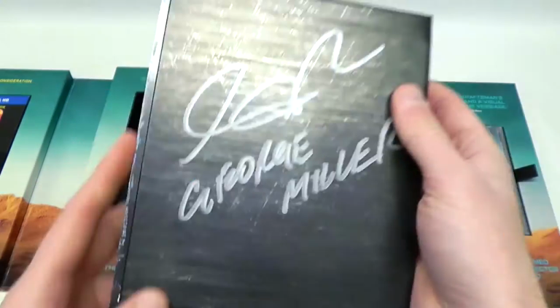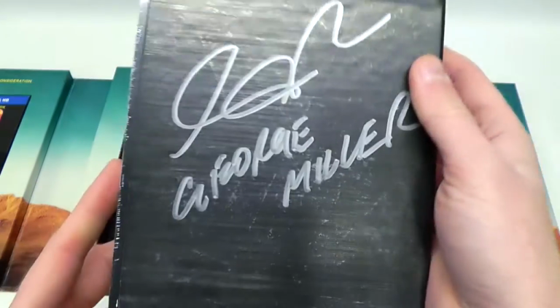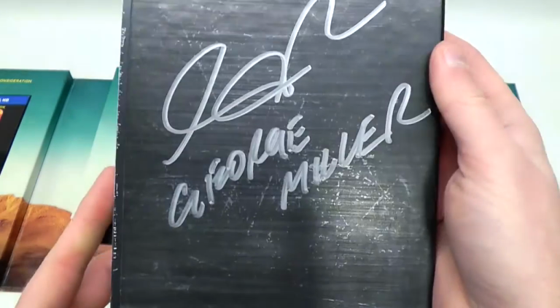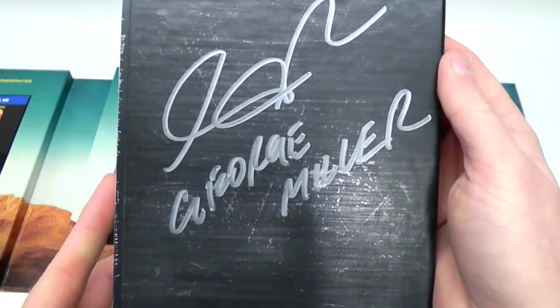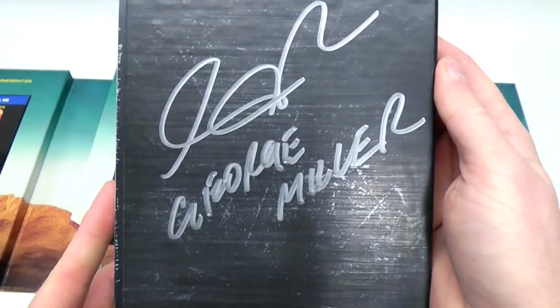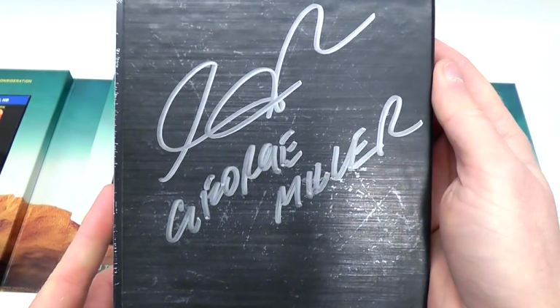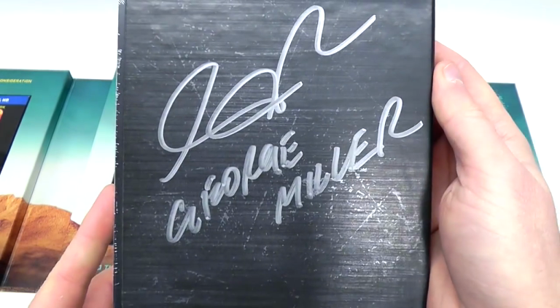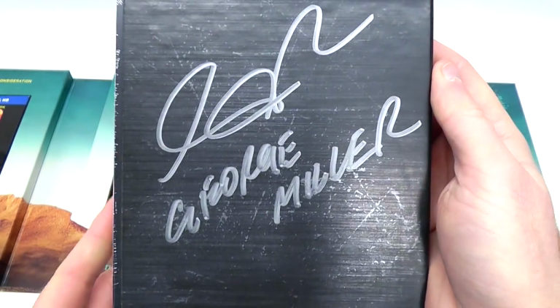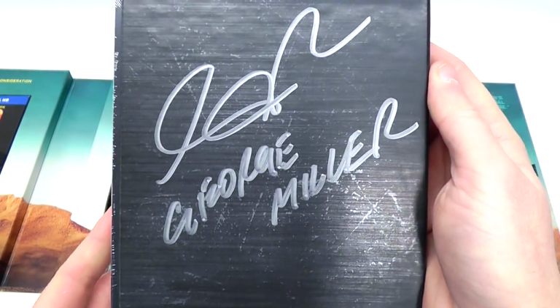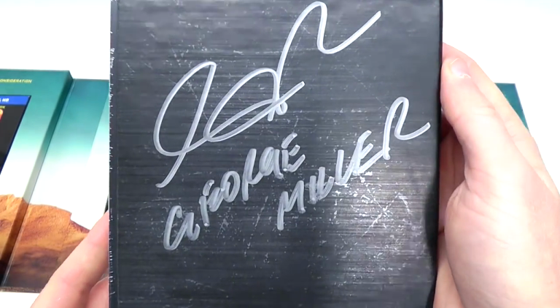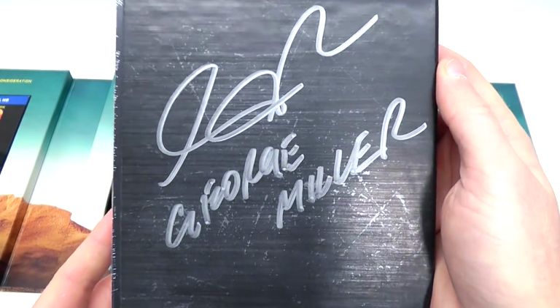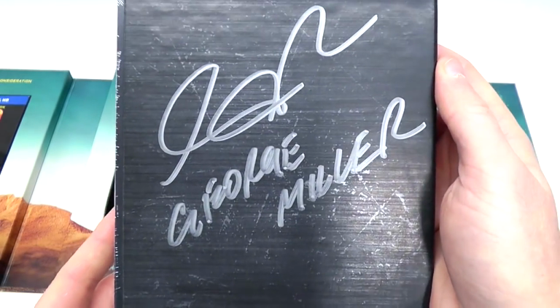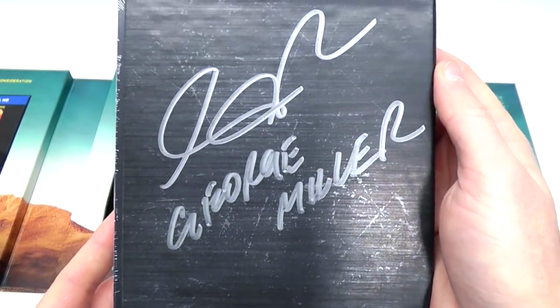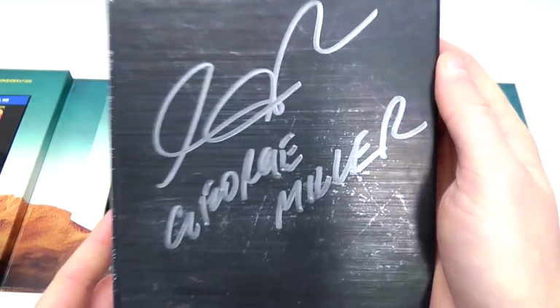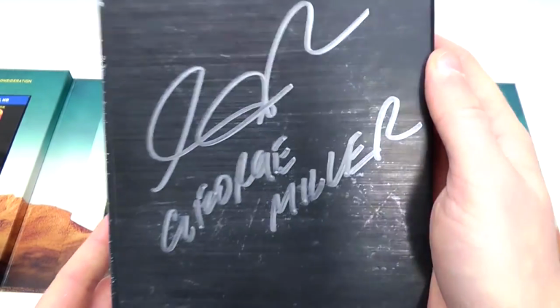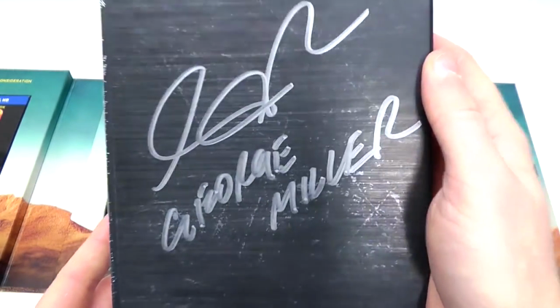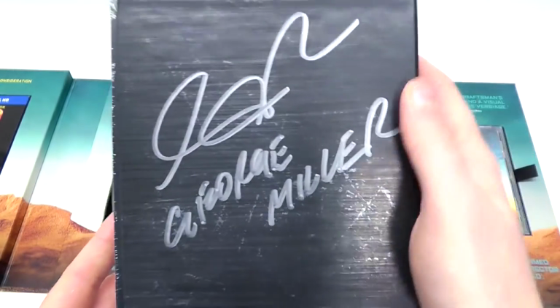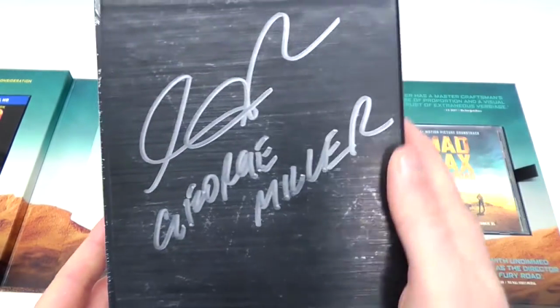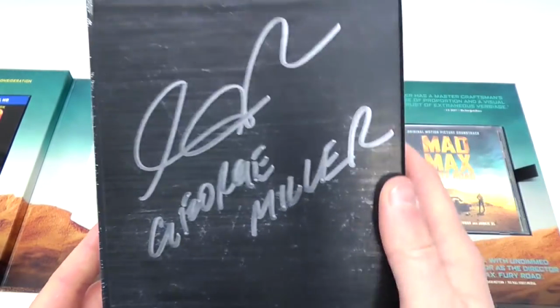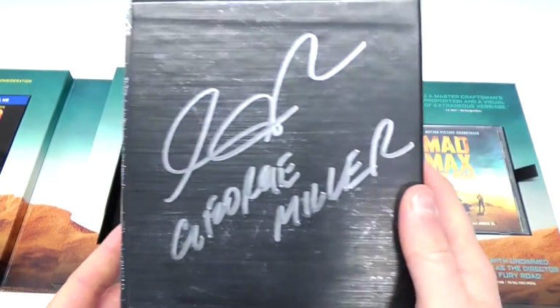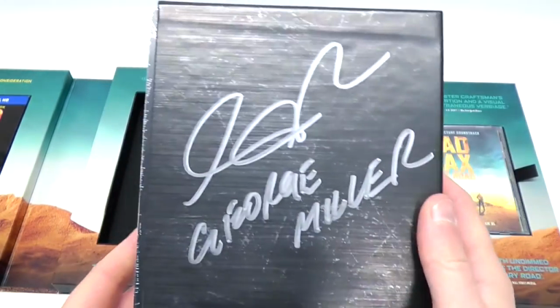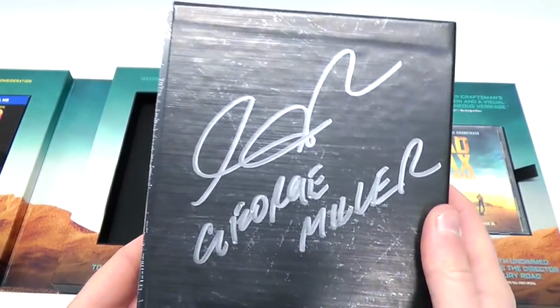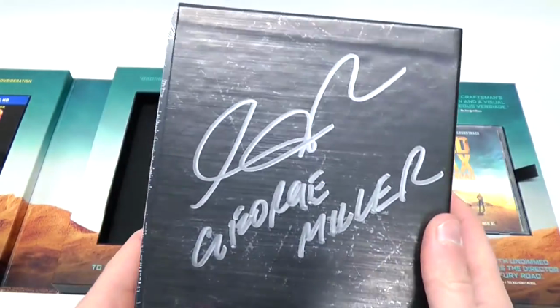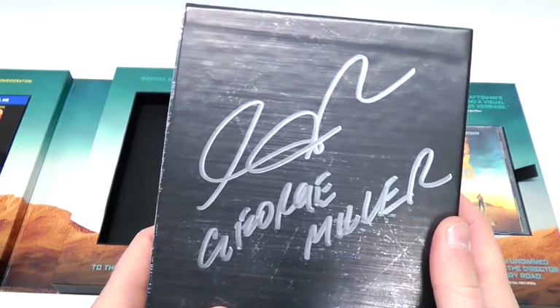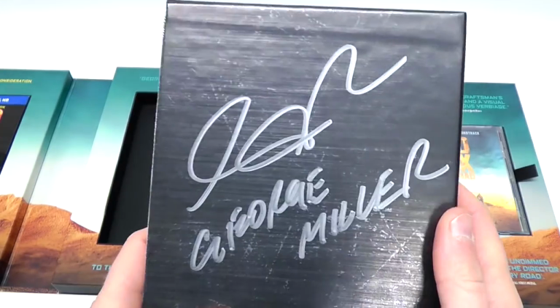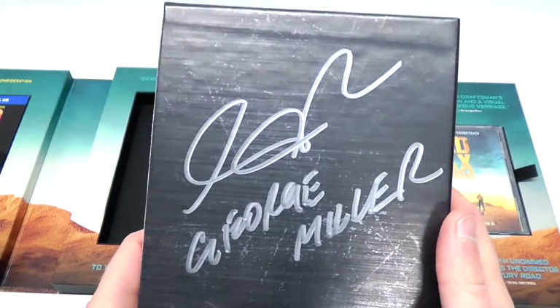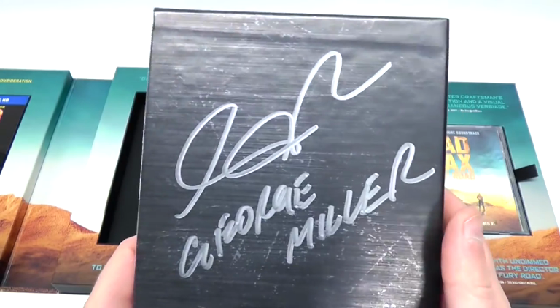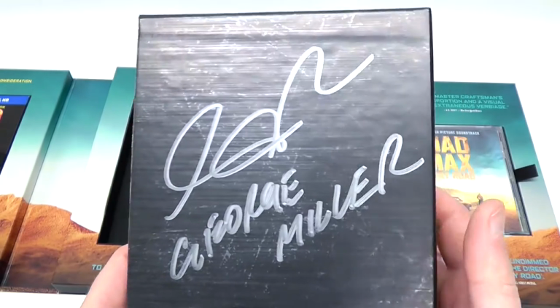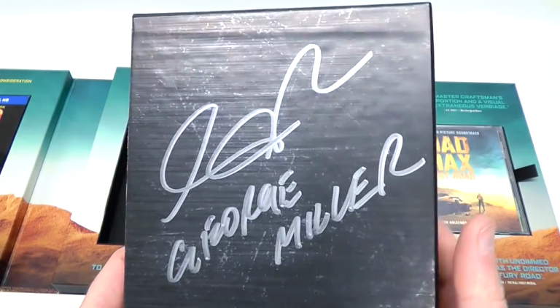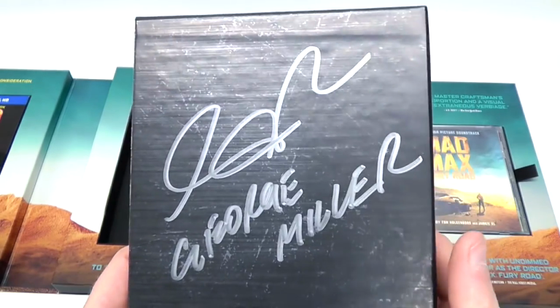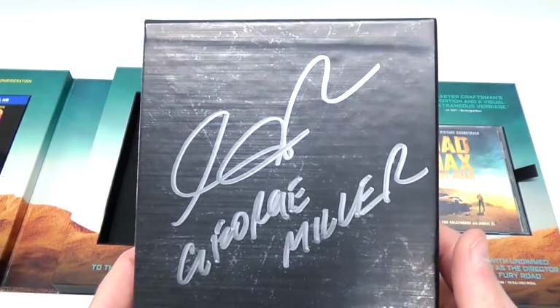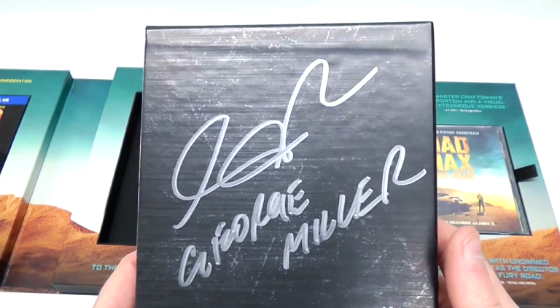Flip to the spine there, and then we've got the back. This is actually a signature from George Miller himself.